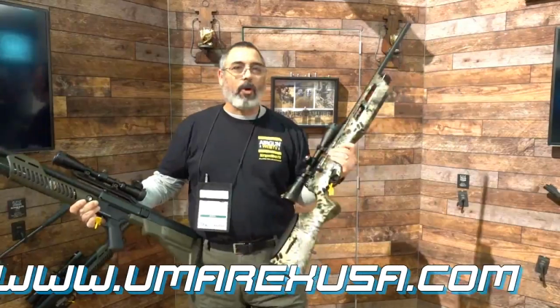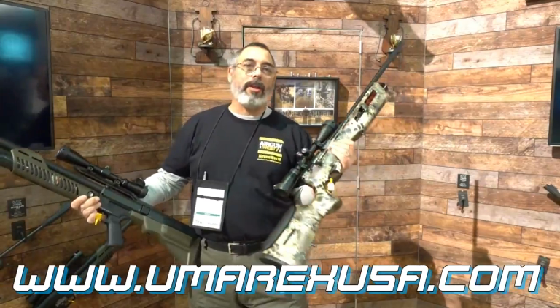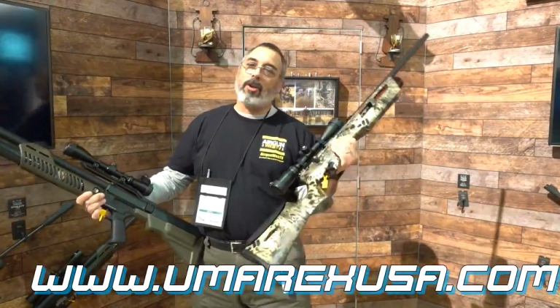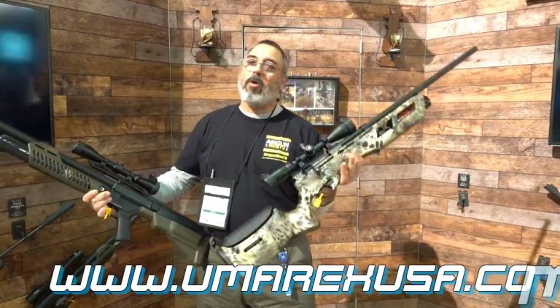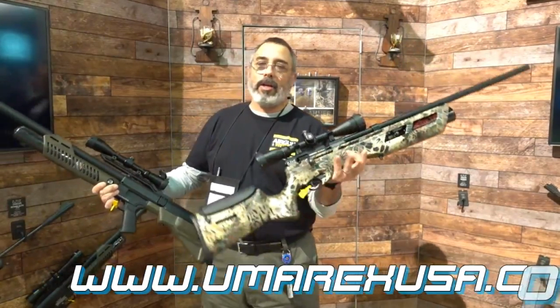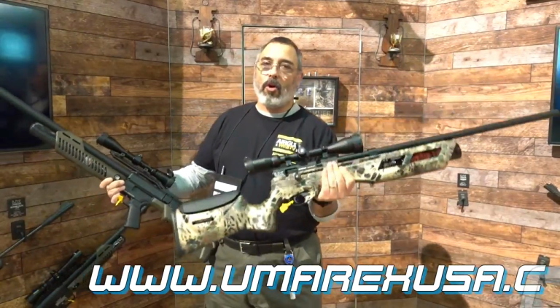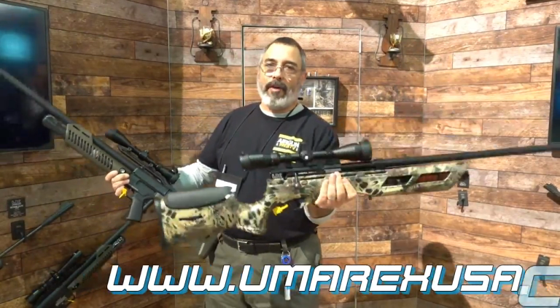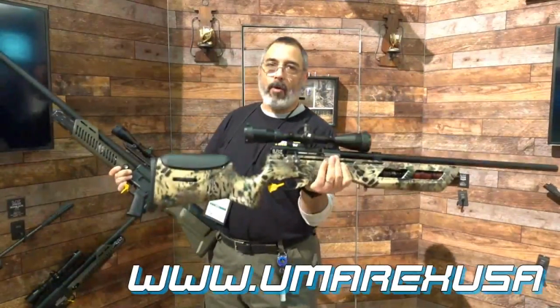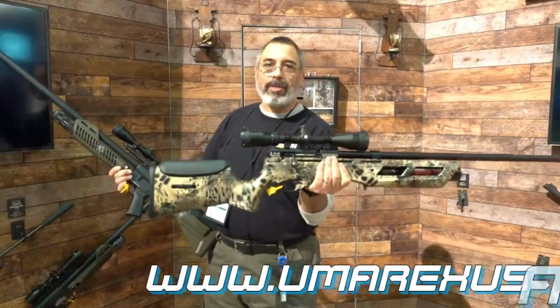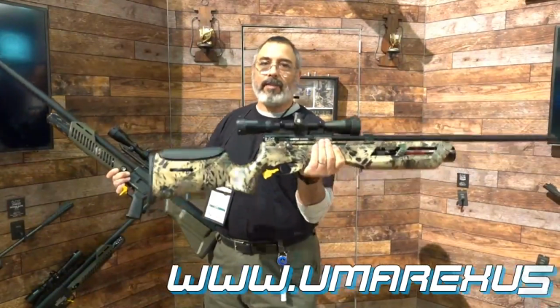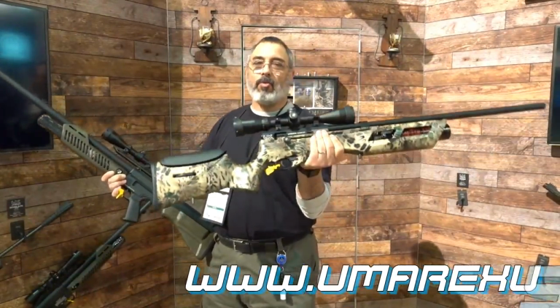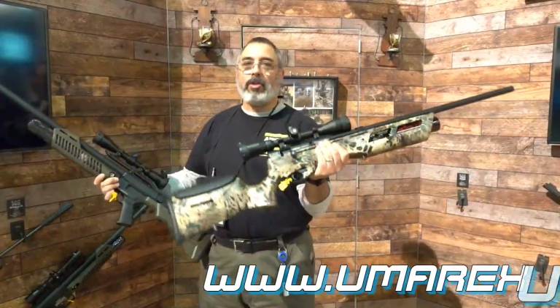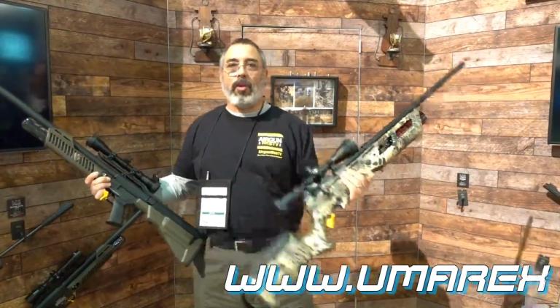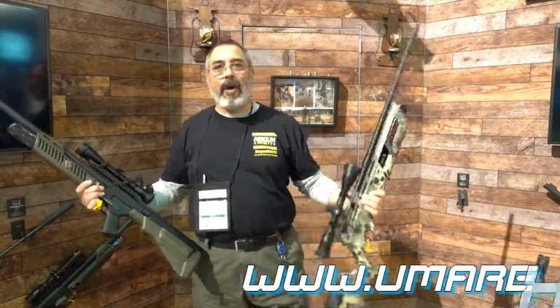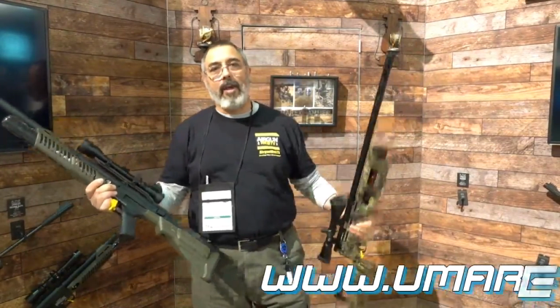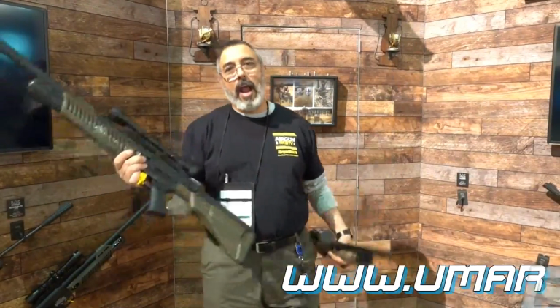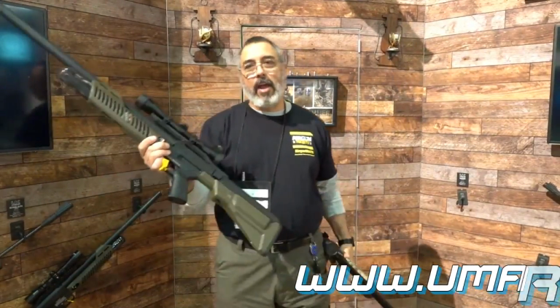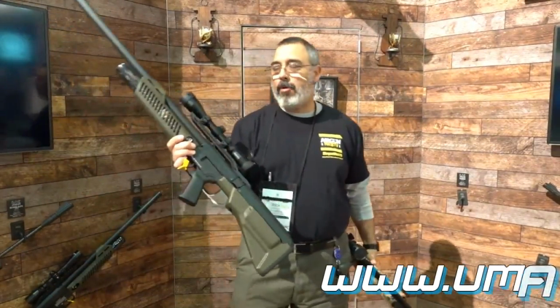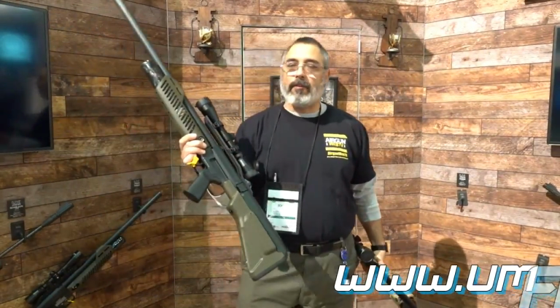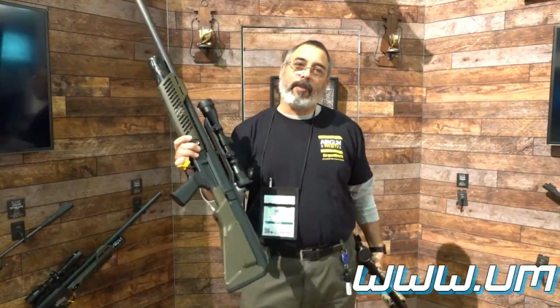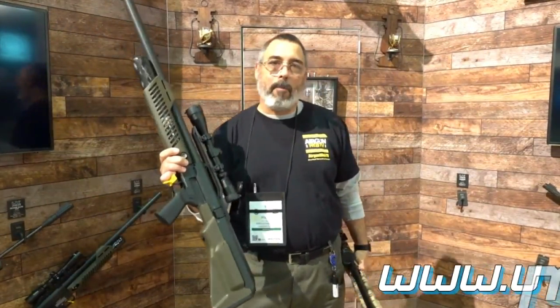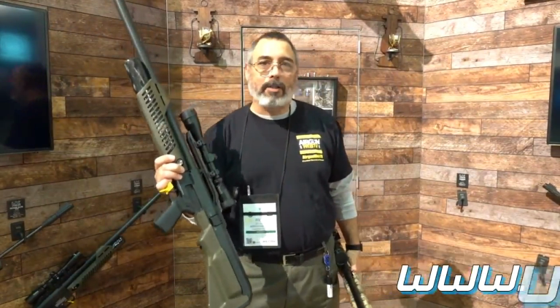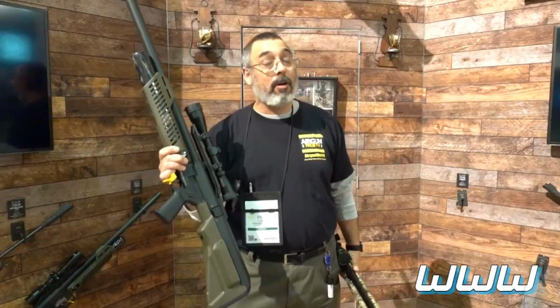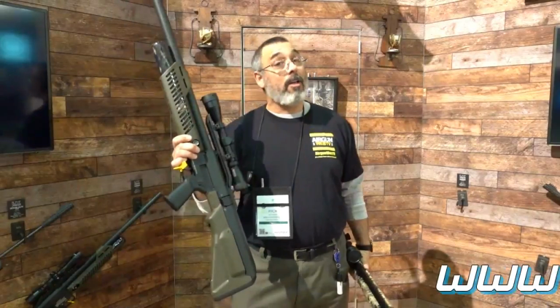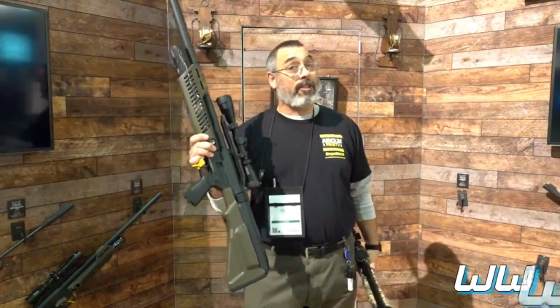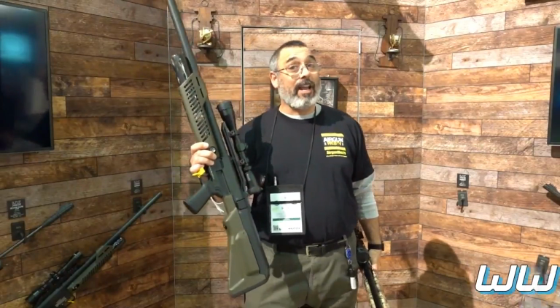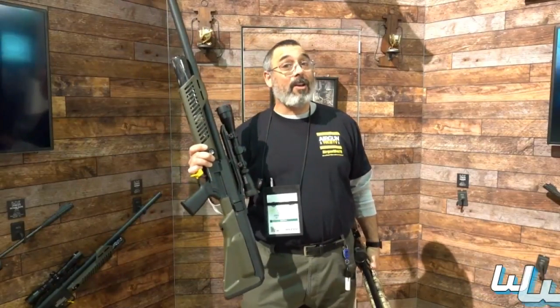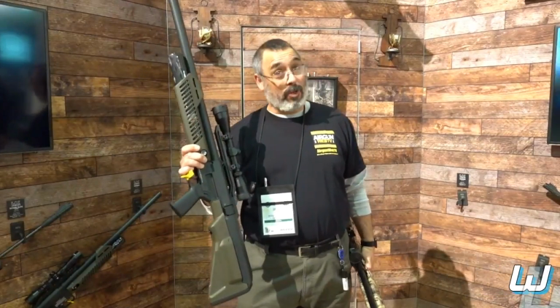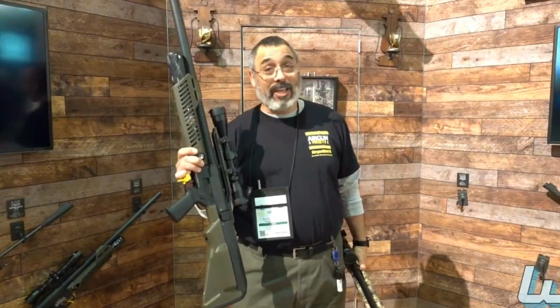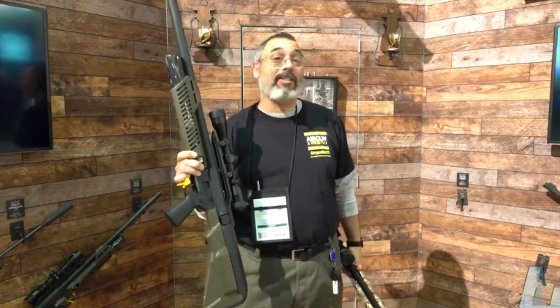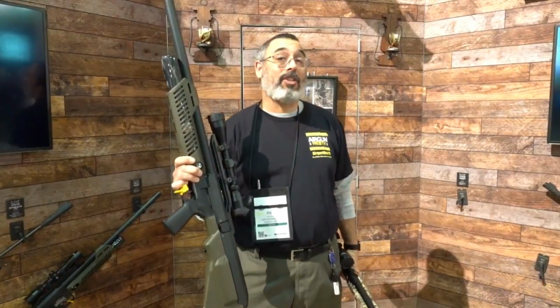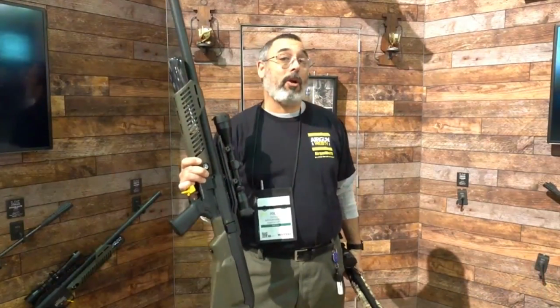The Gauntlet is already available in .177, .22, and .25 caliber. And the Hammer — this .50 cal monster — they're saying we should see this this year.